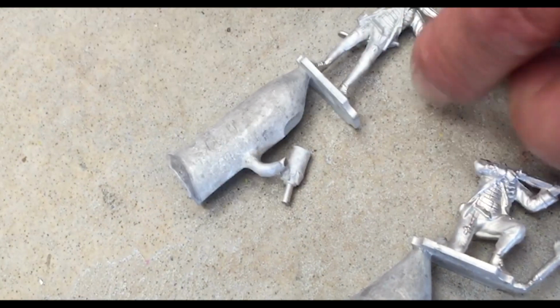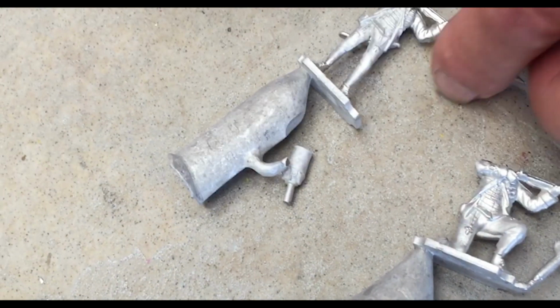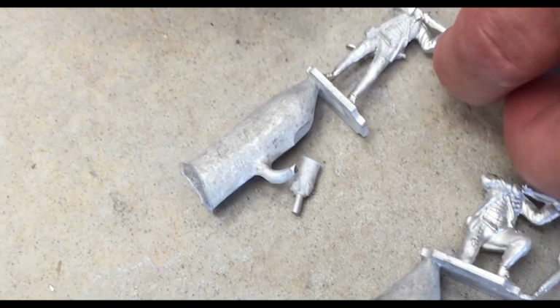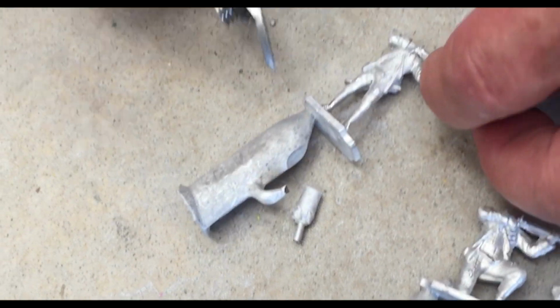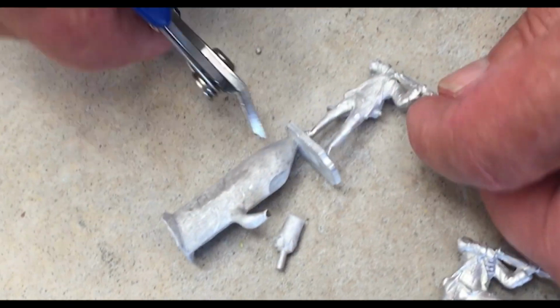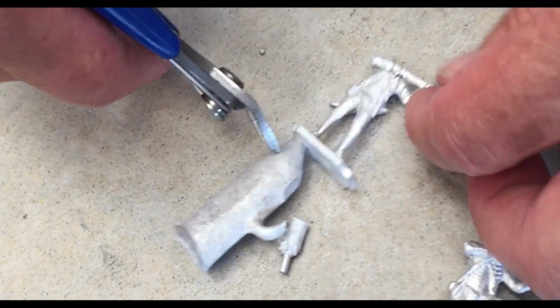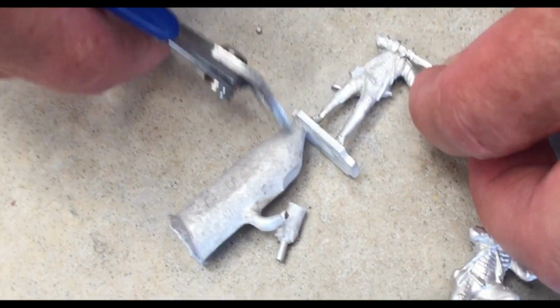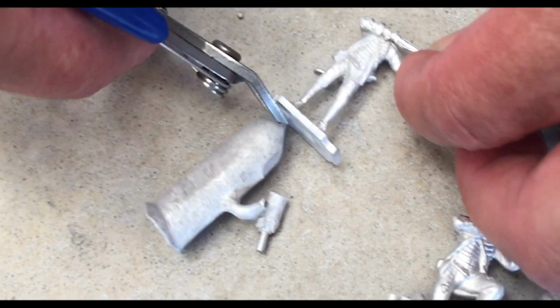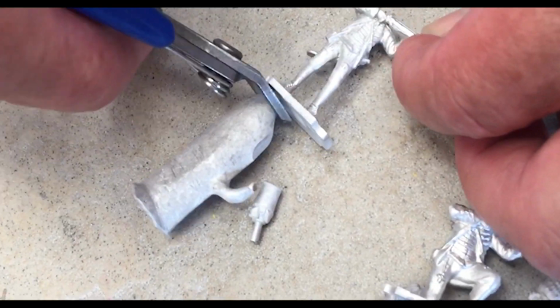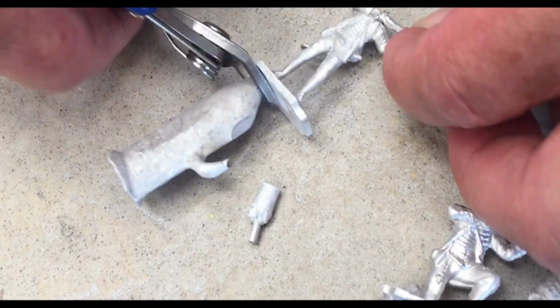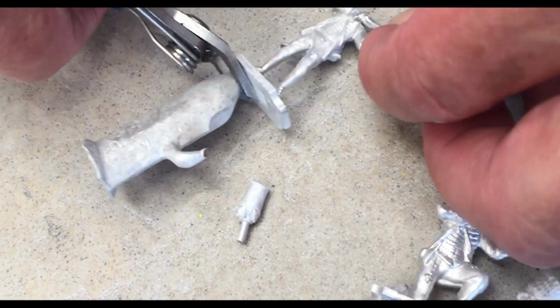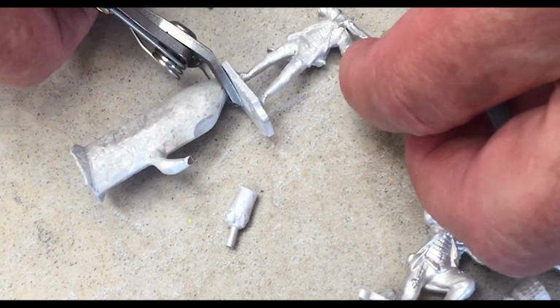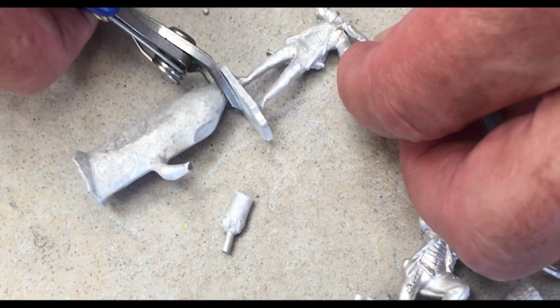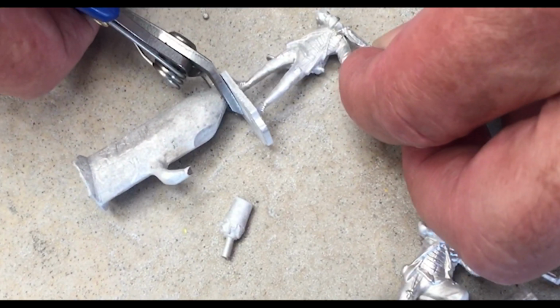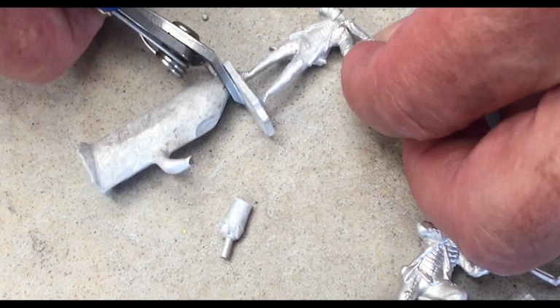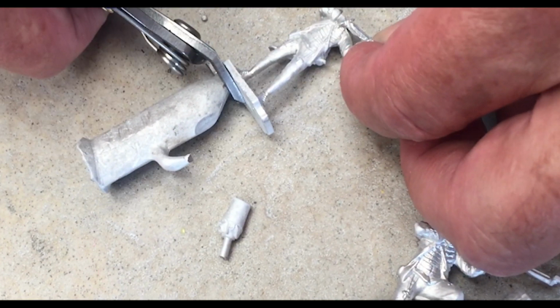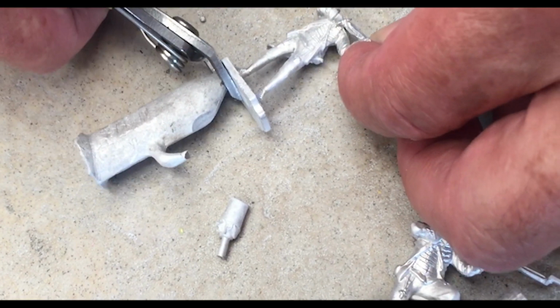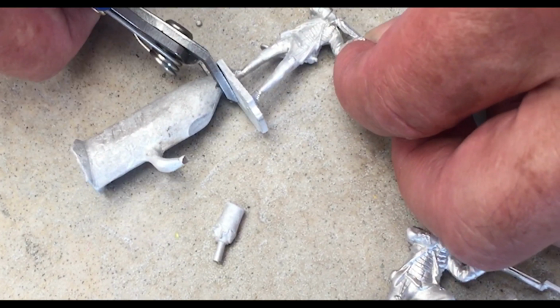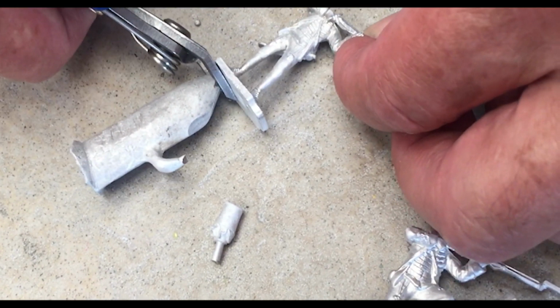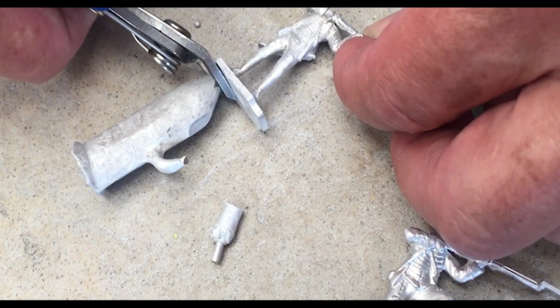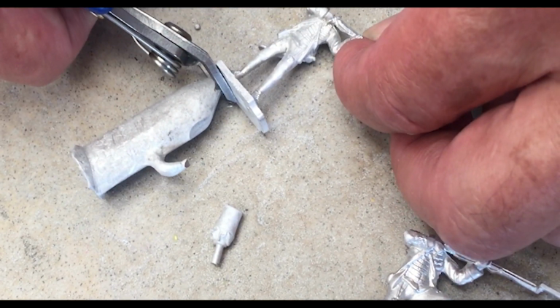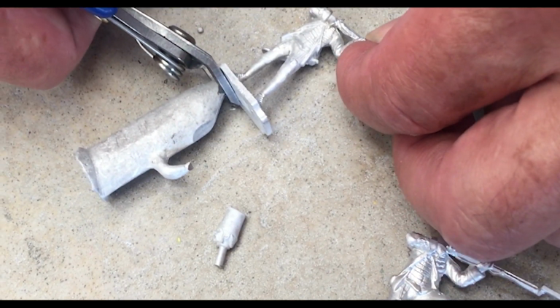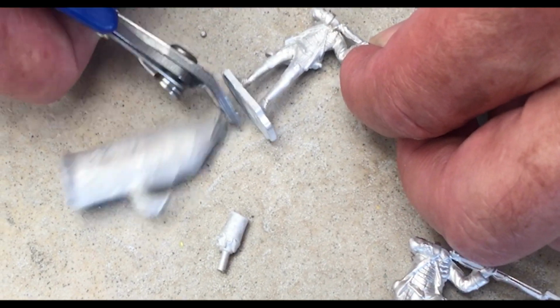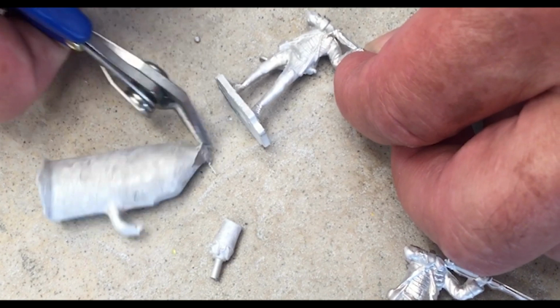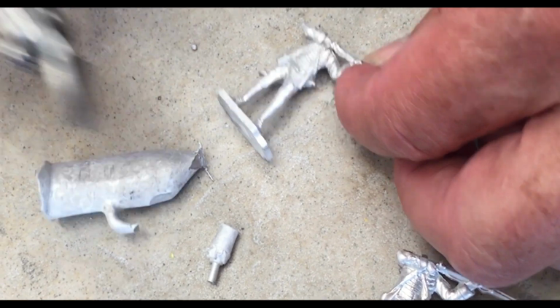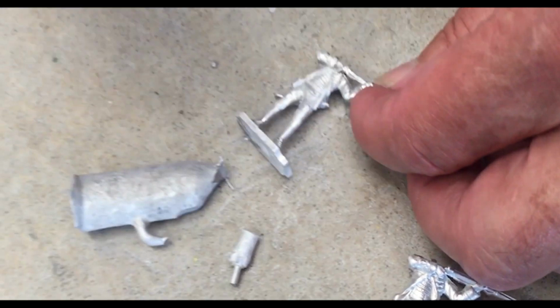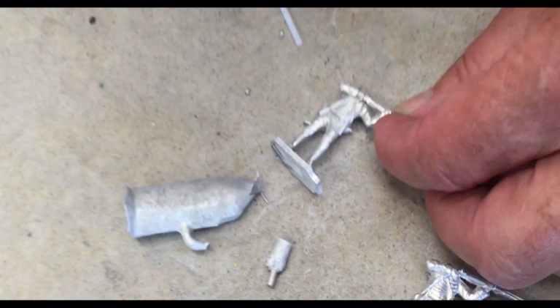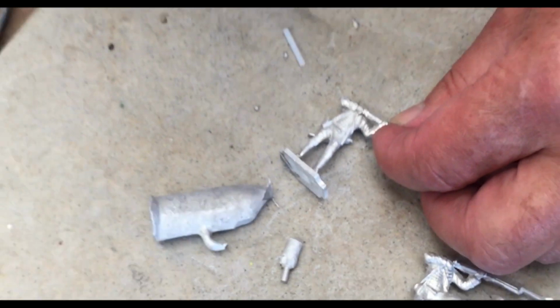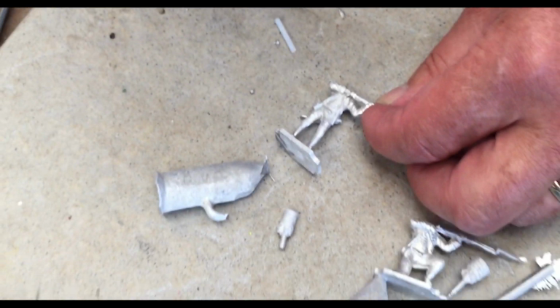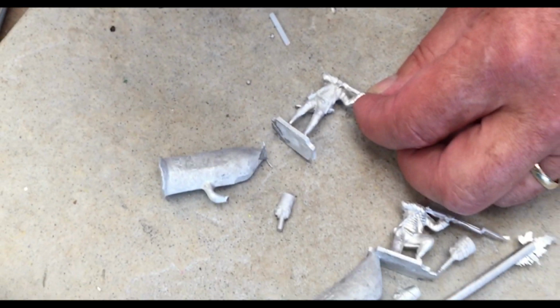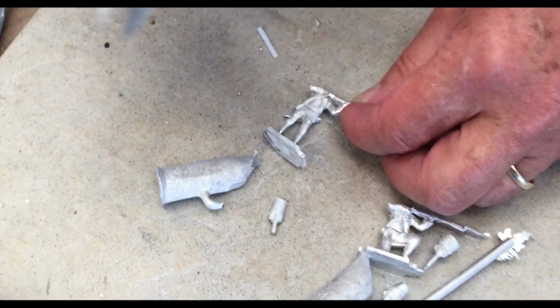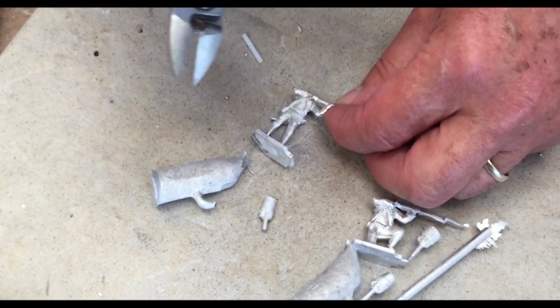Using the flat side of the snippers, cut all the parts that you don't need from the figure.